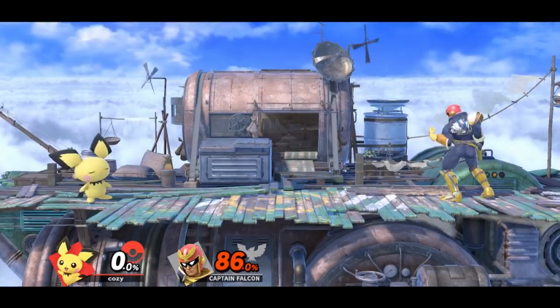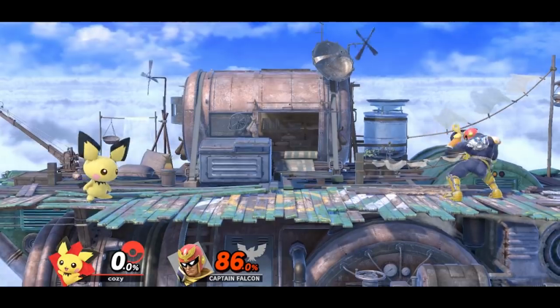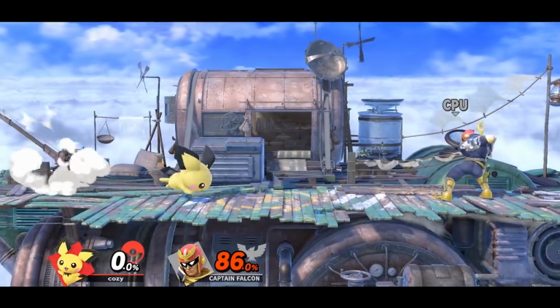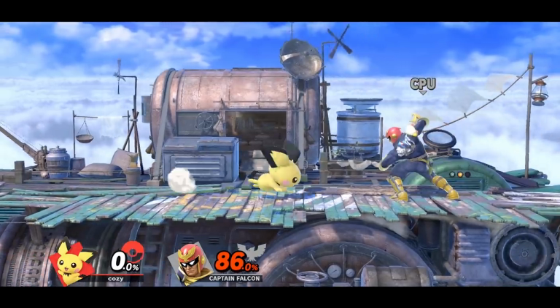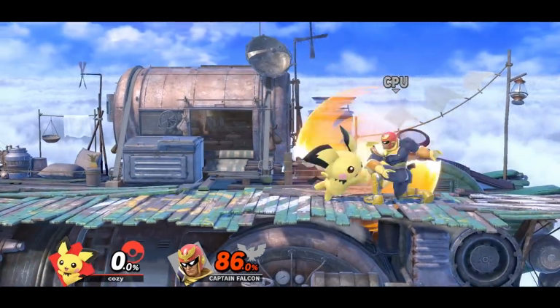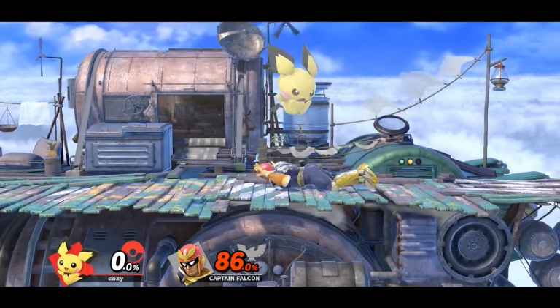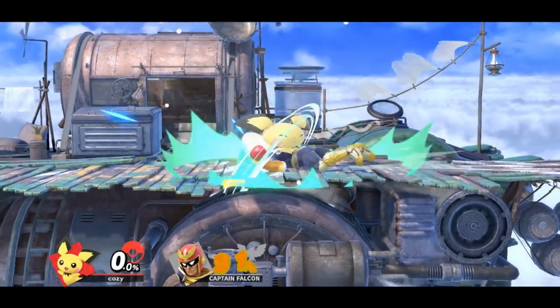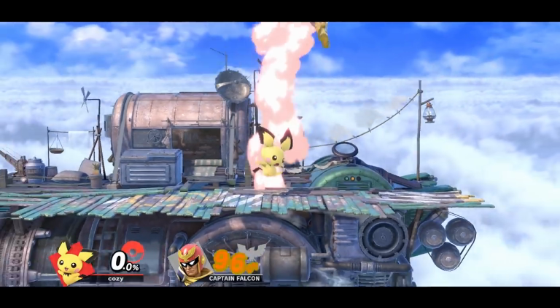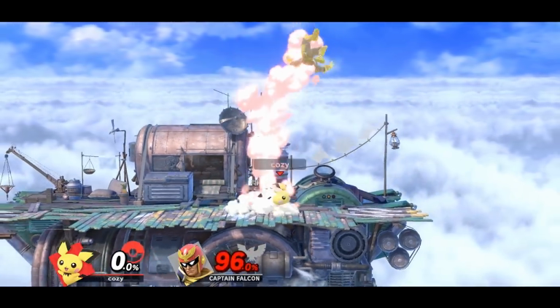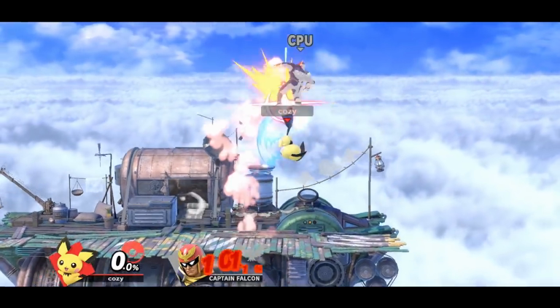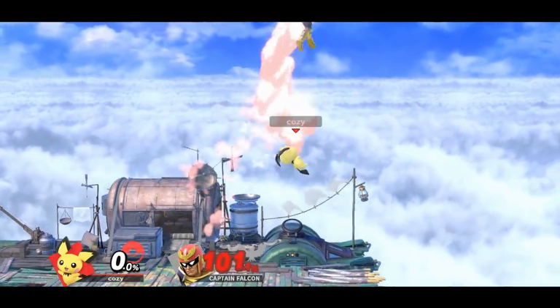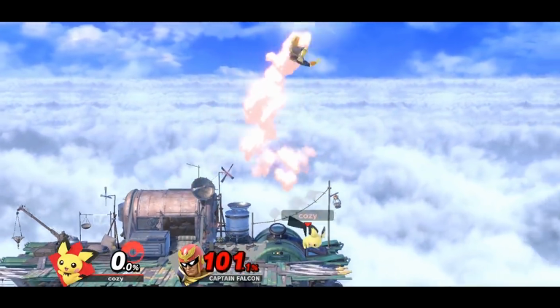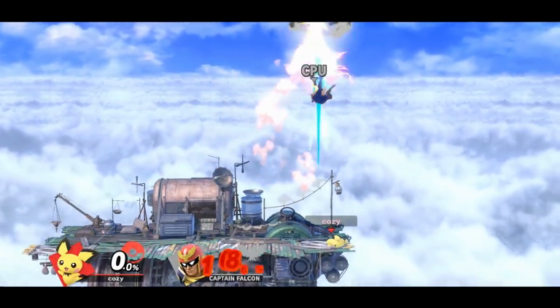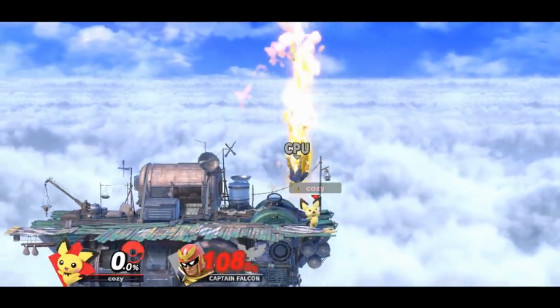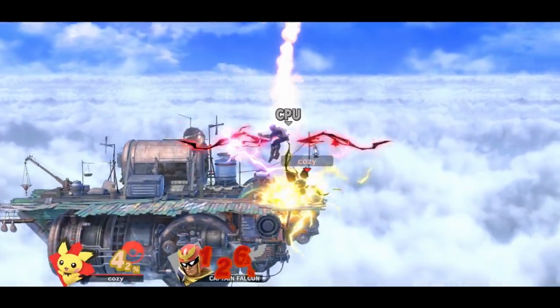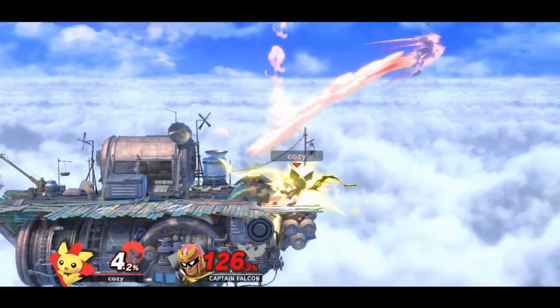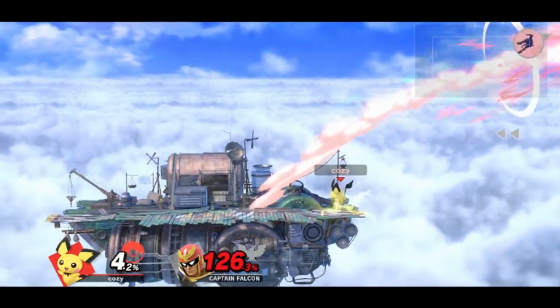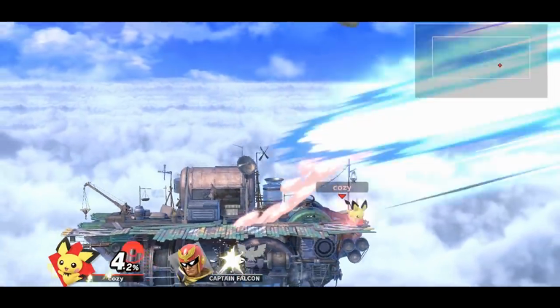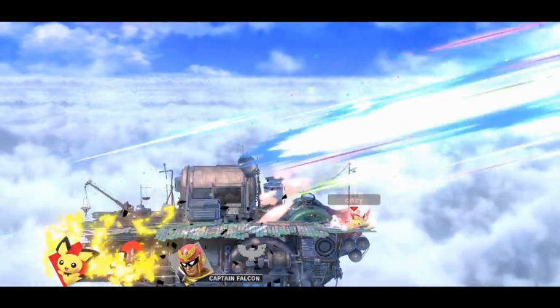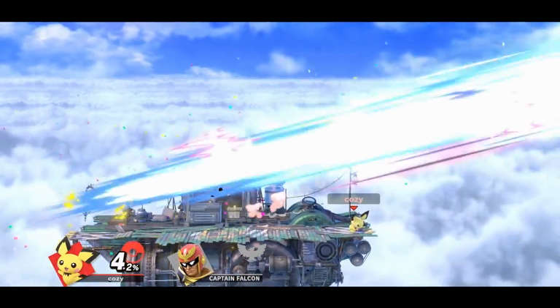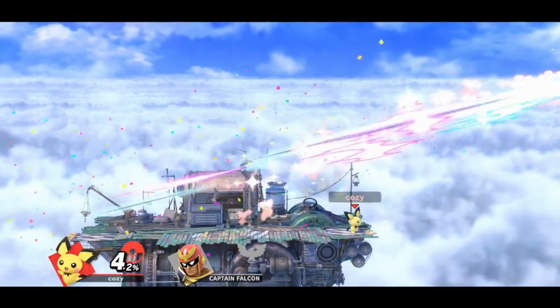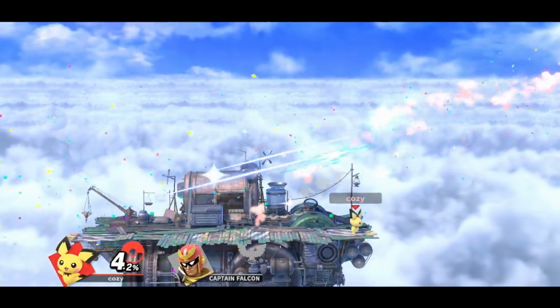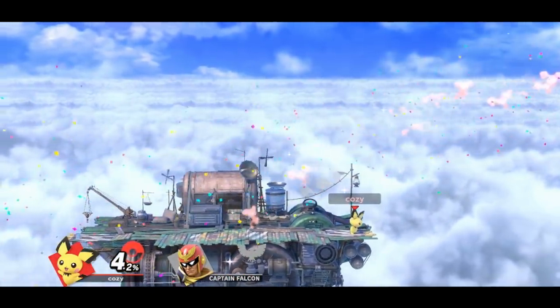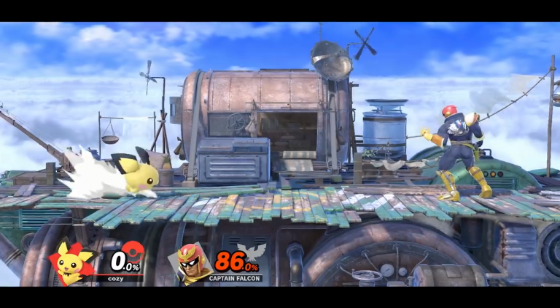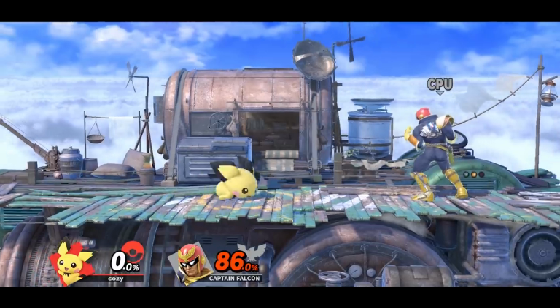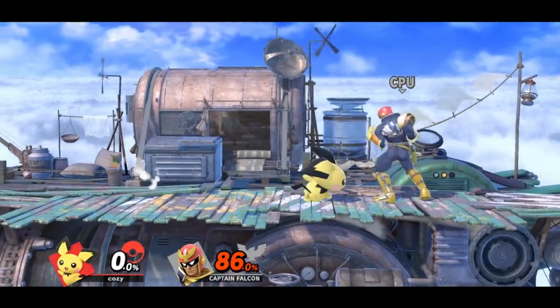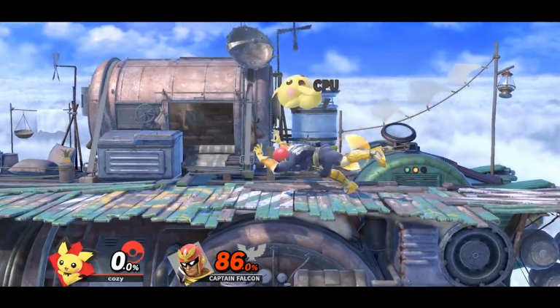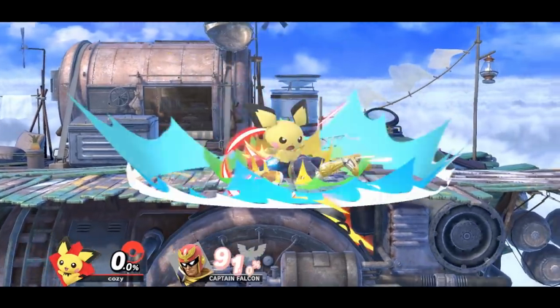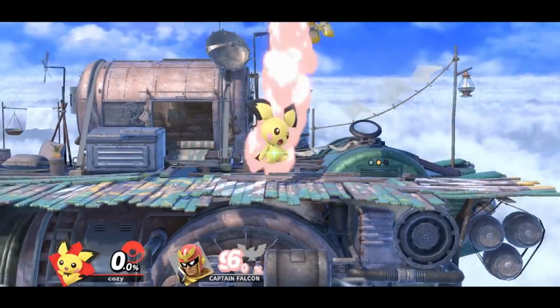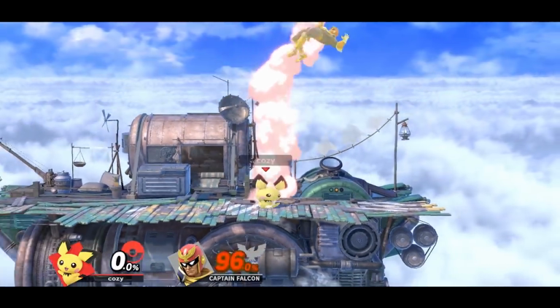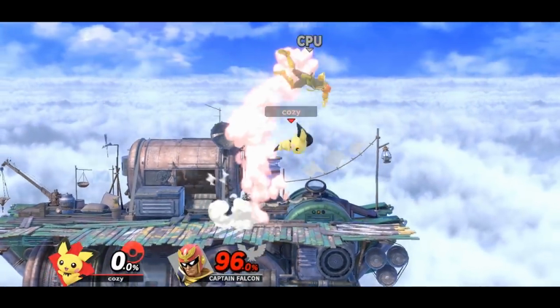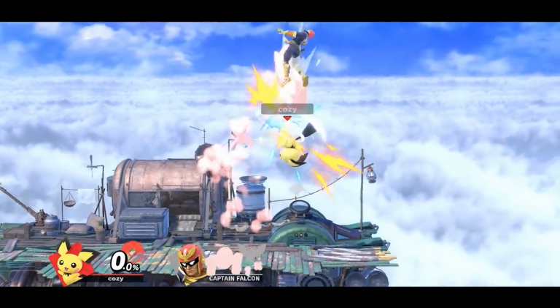As Pichu, you can down throw the opponent, which can be followed up by an up air, and then followed up by a thunder, which can be a surprising three-hit kill confirm.